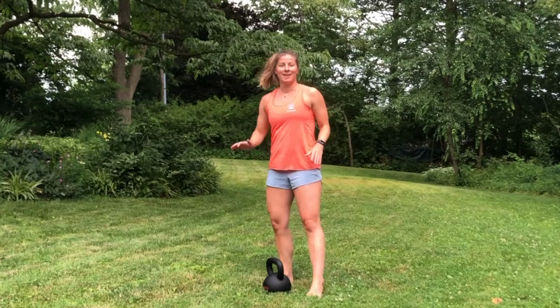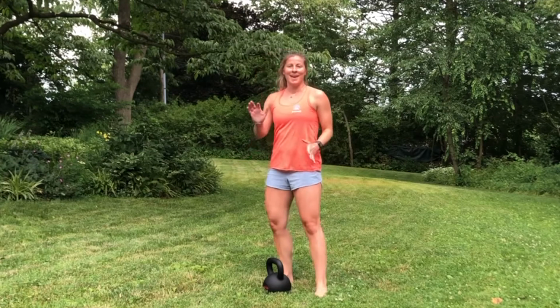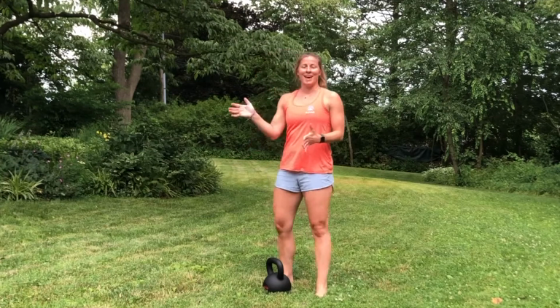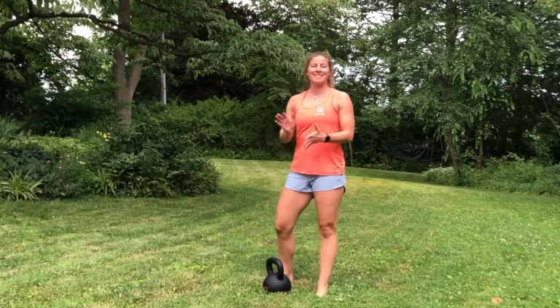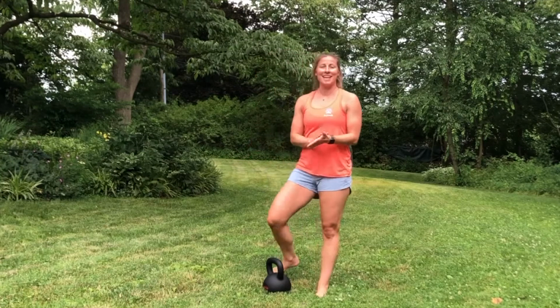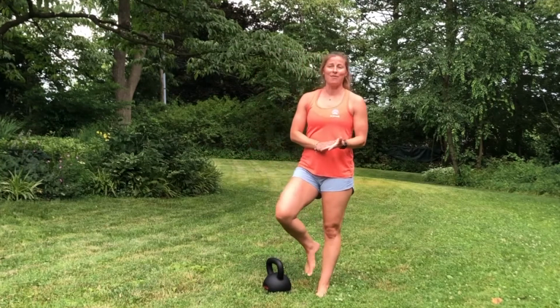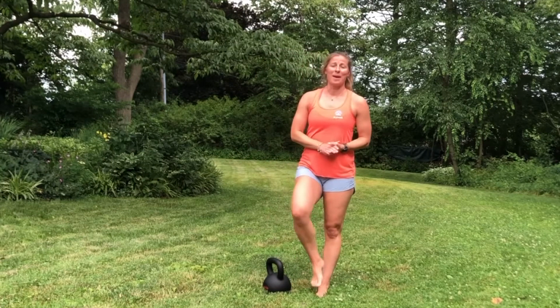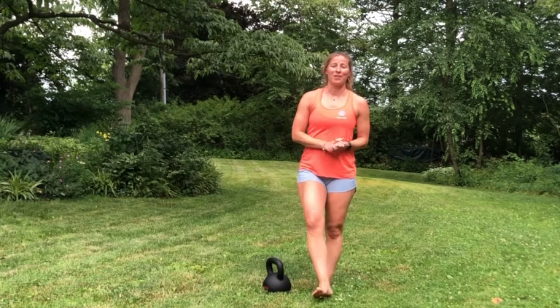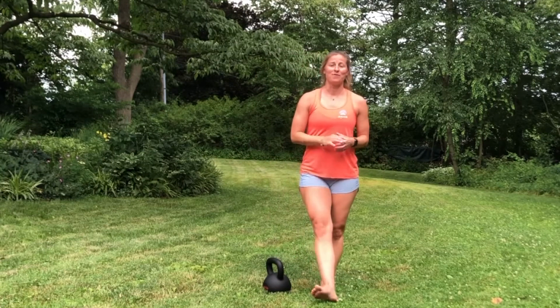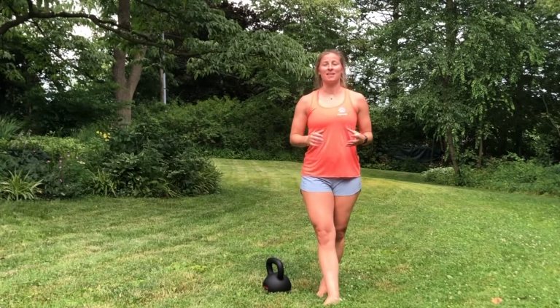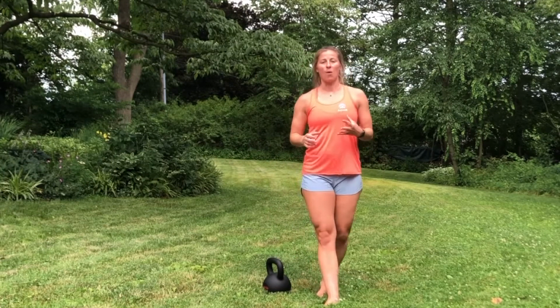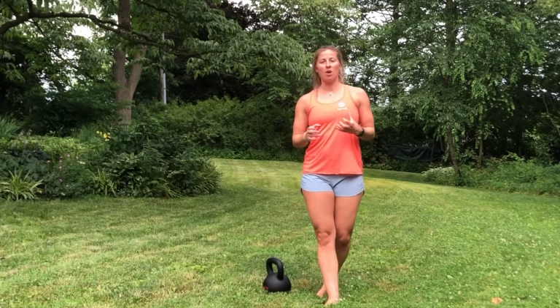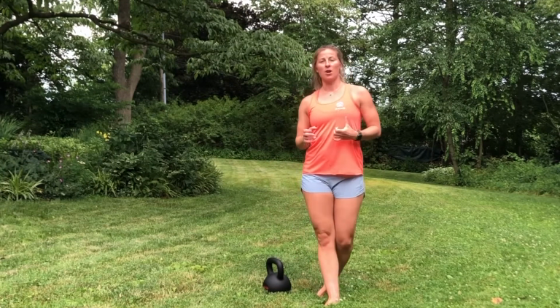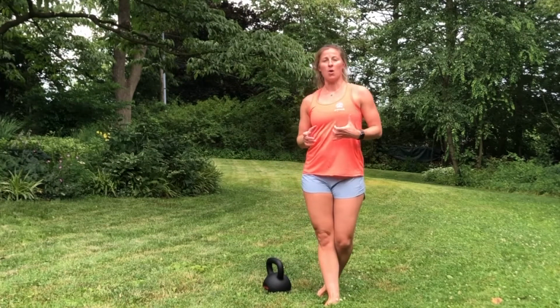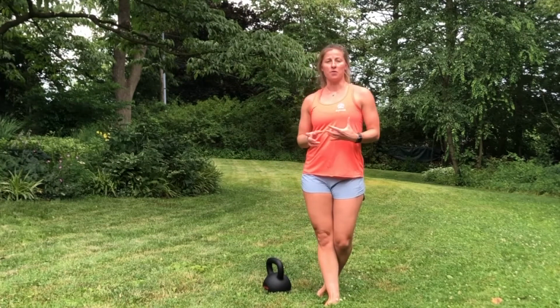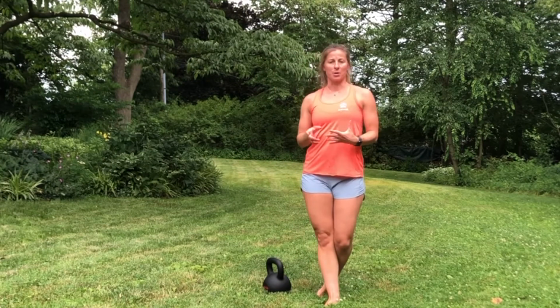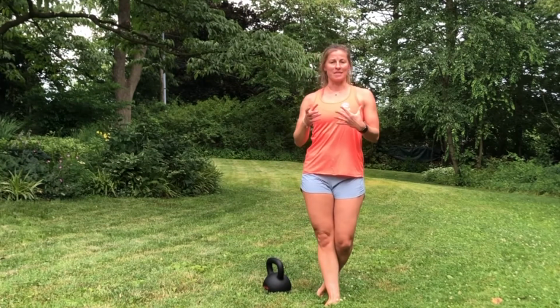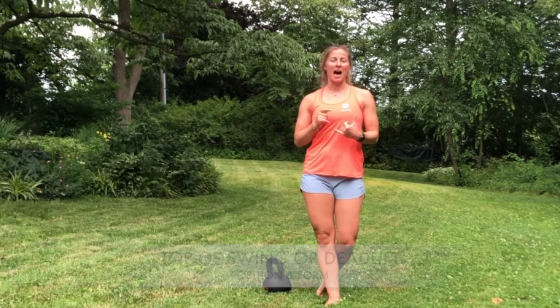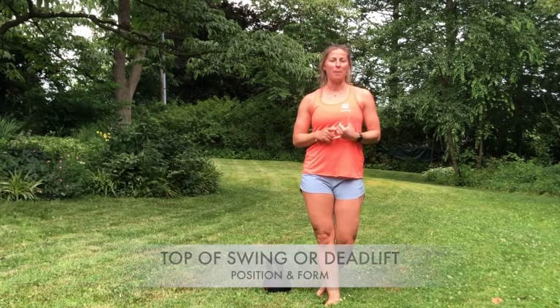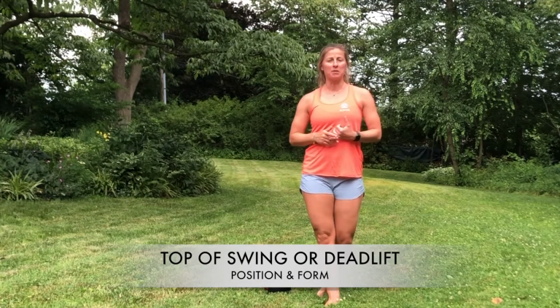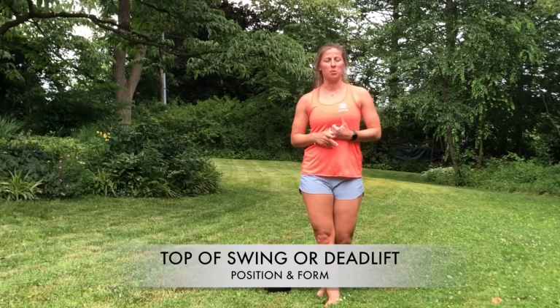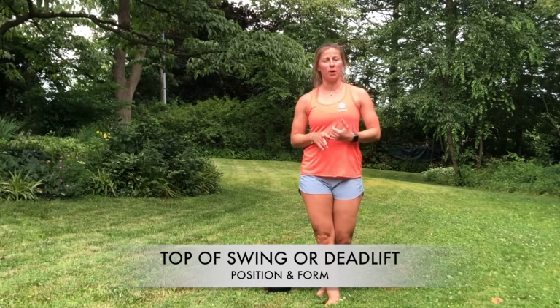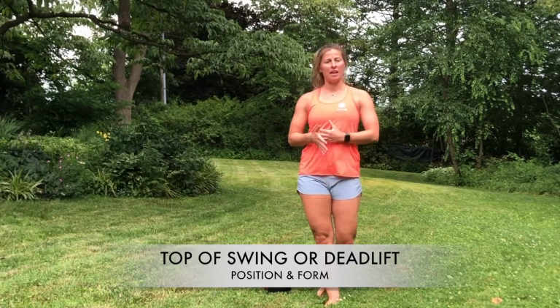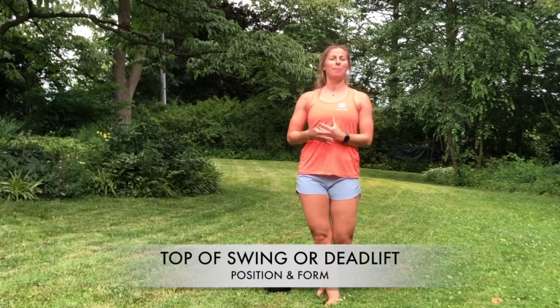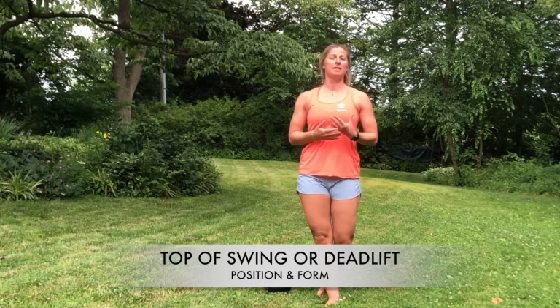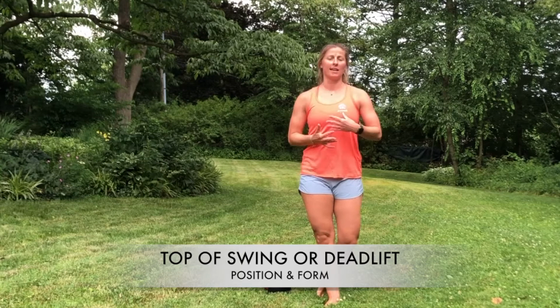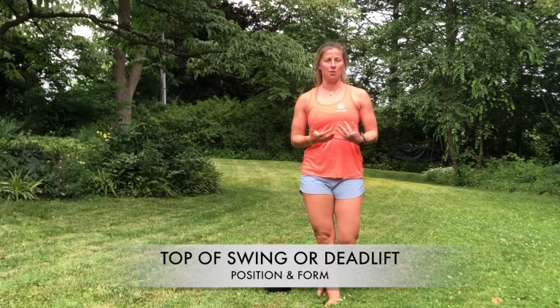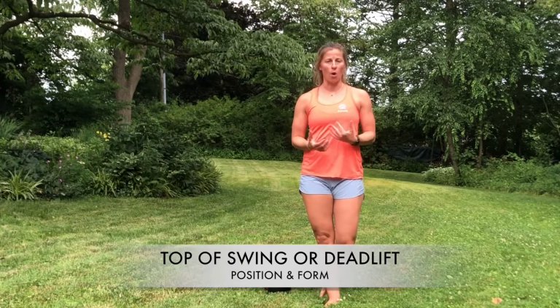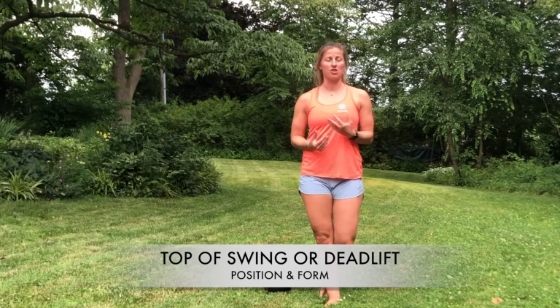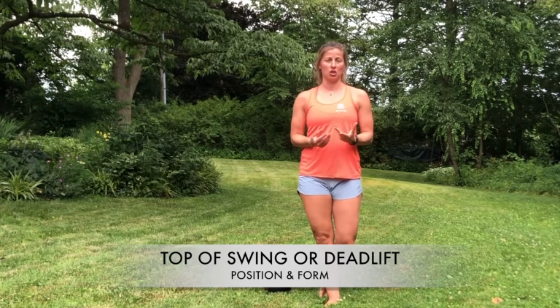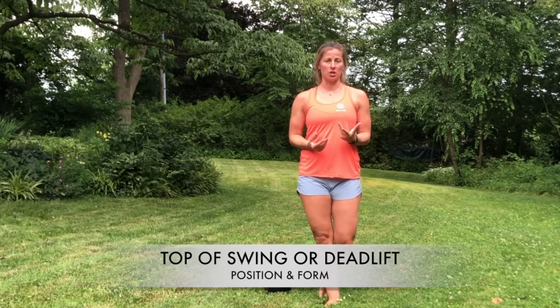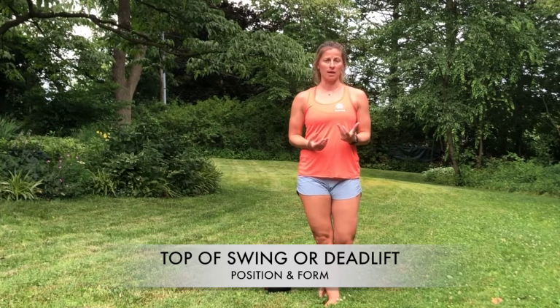Hey guys, this is Ellie from Anchor Life and Fitness. I wanted to go over the top of the swing or top of the deadlift and what it should look like.